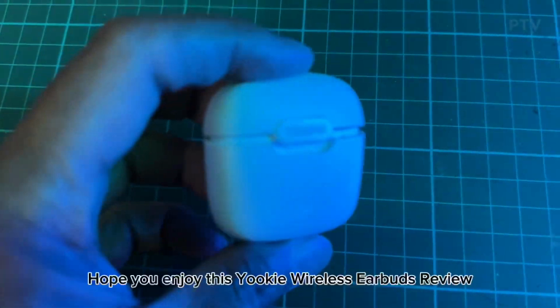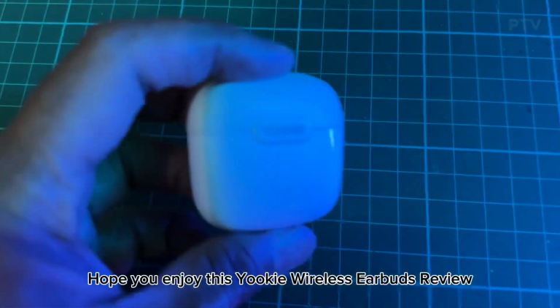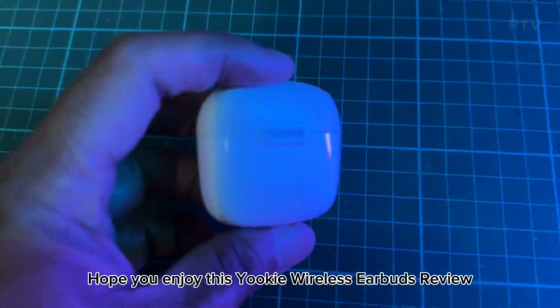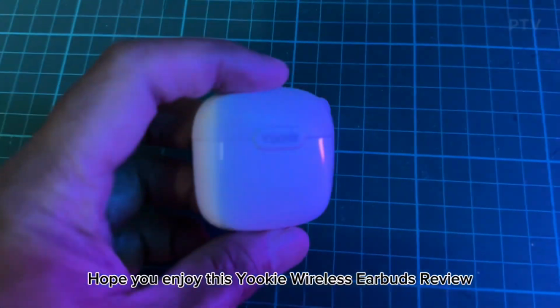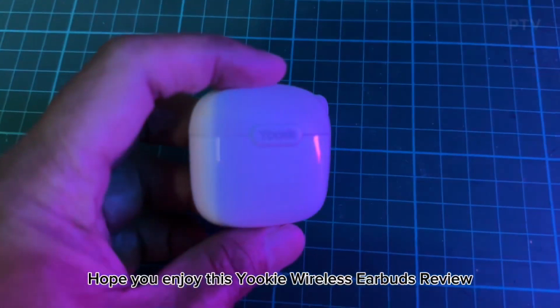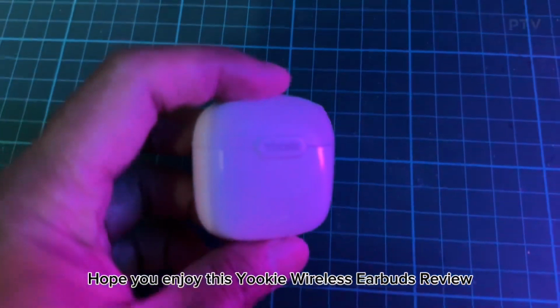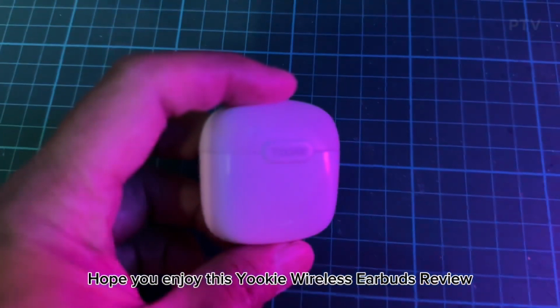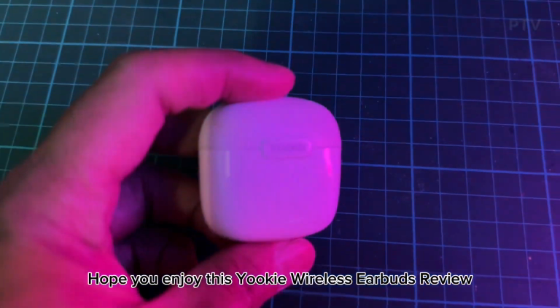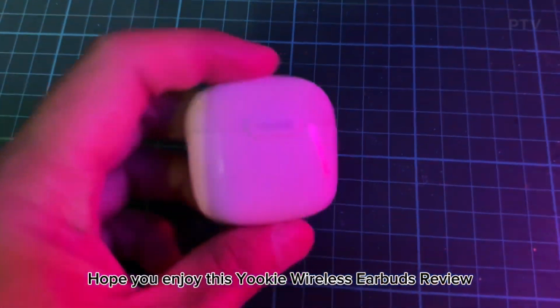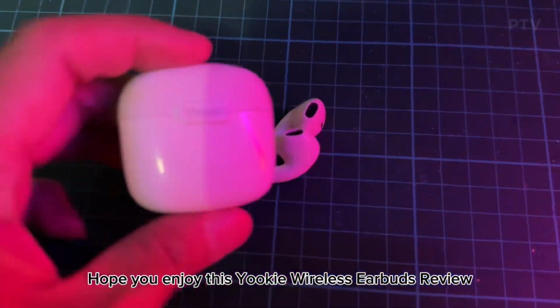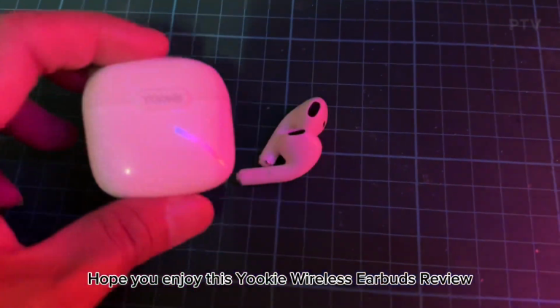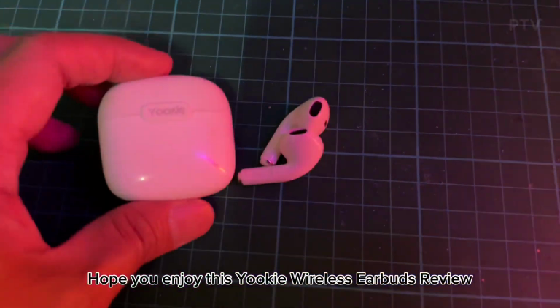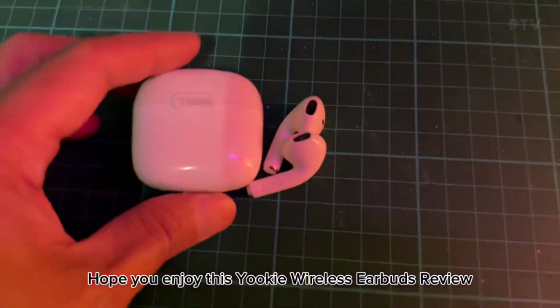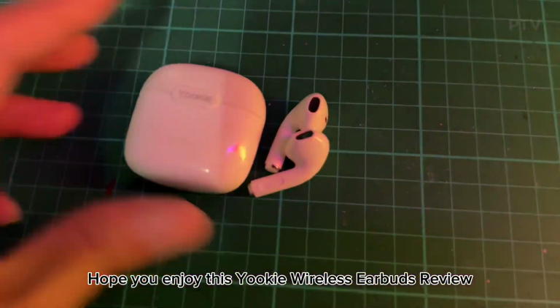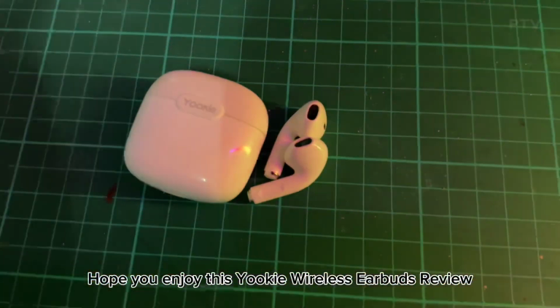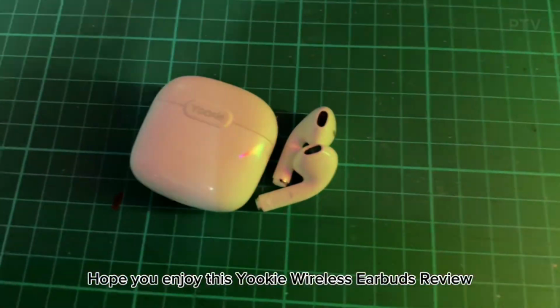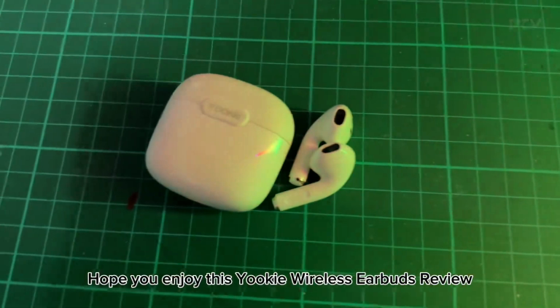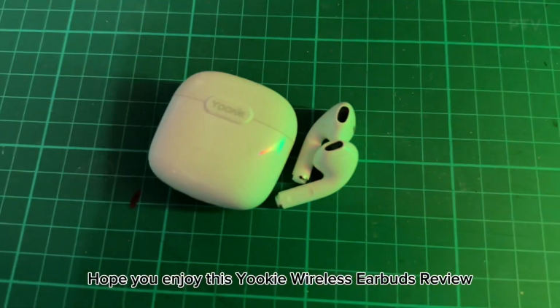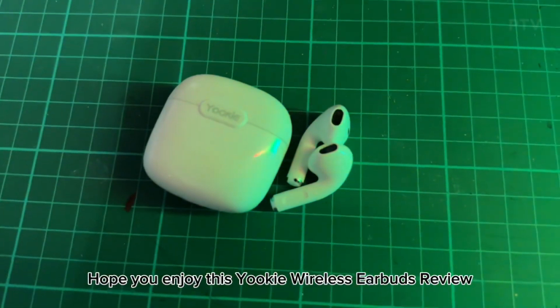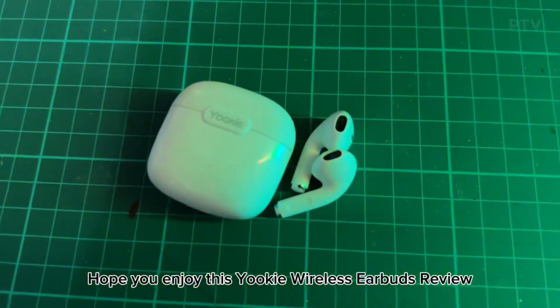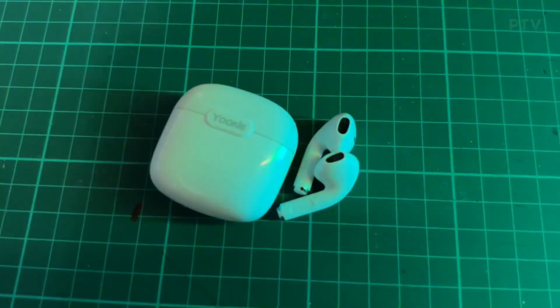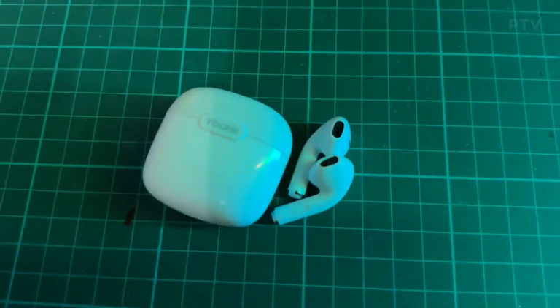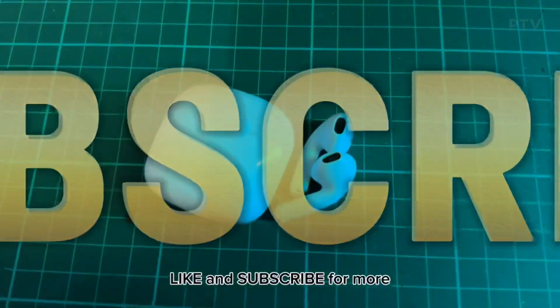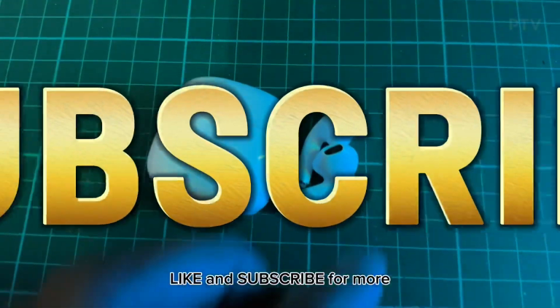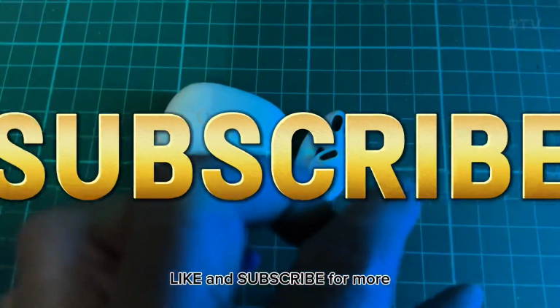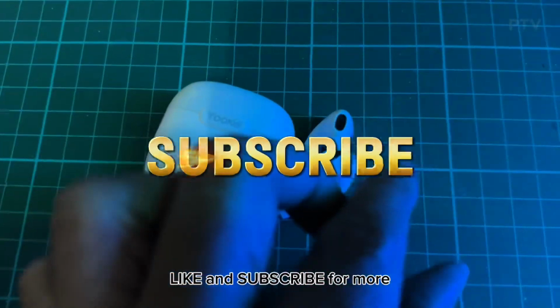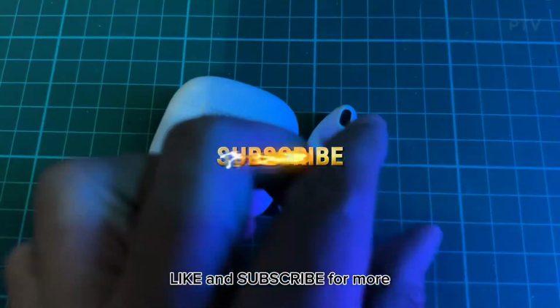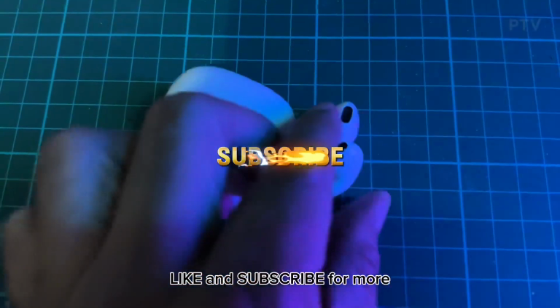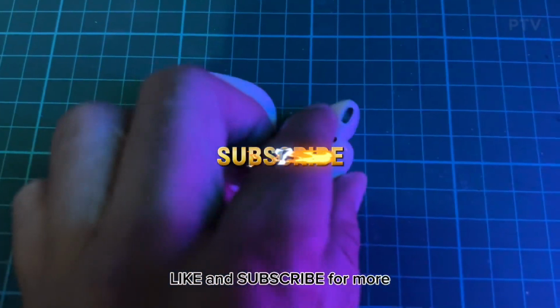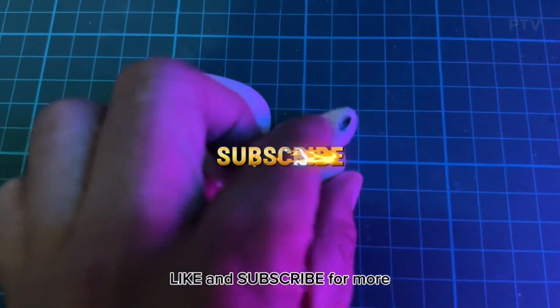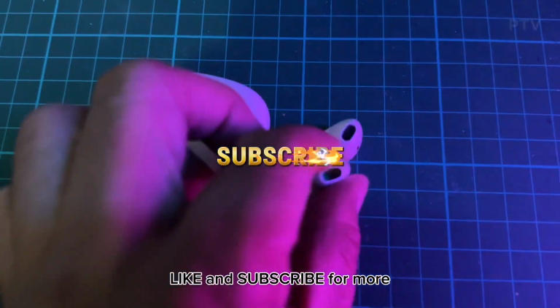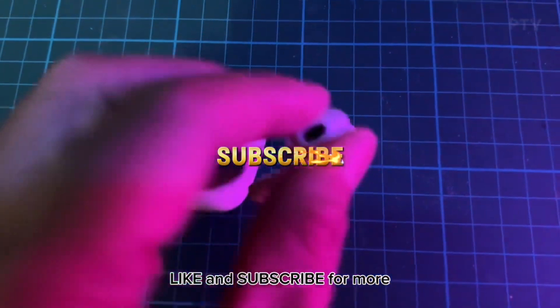Hope you enjoy this Yuki wireless earbuds review. Like and subscribe for more.